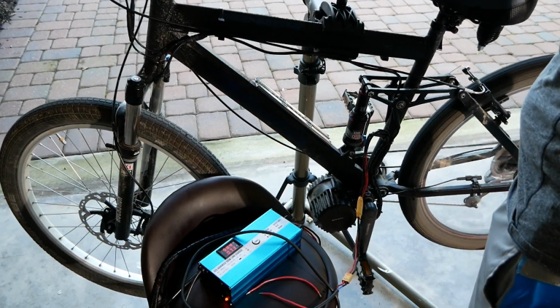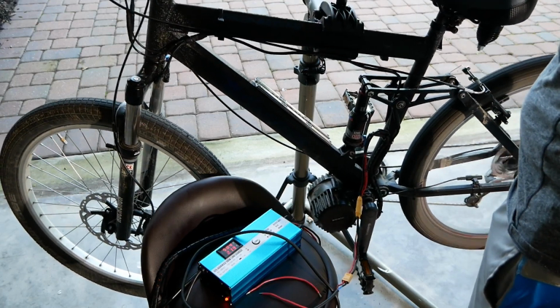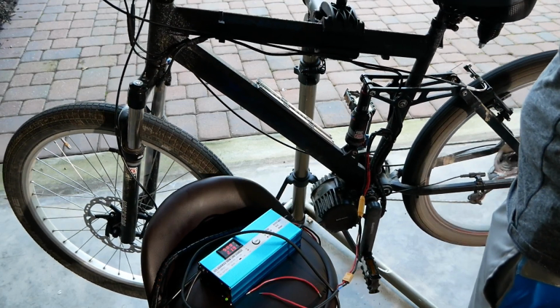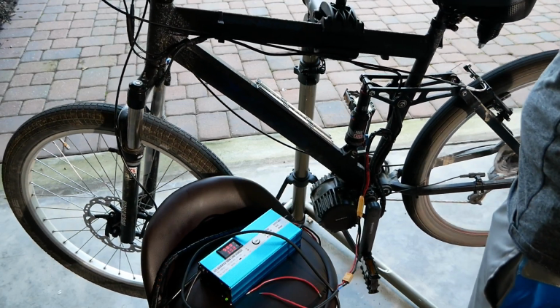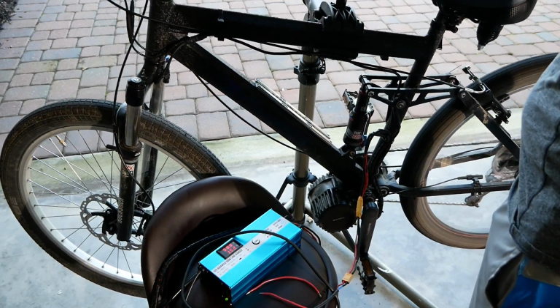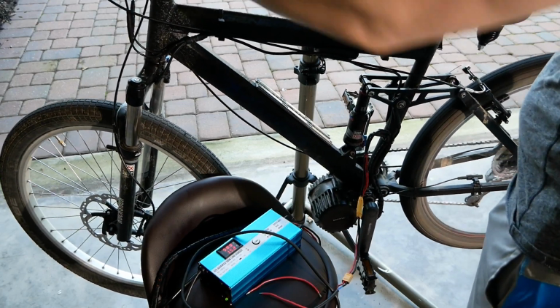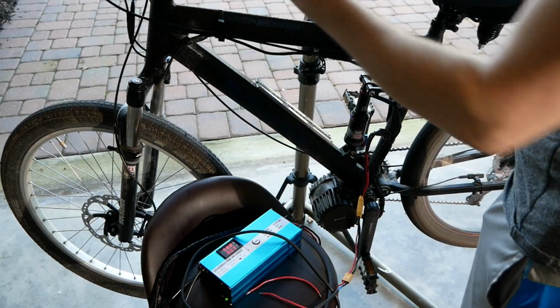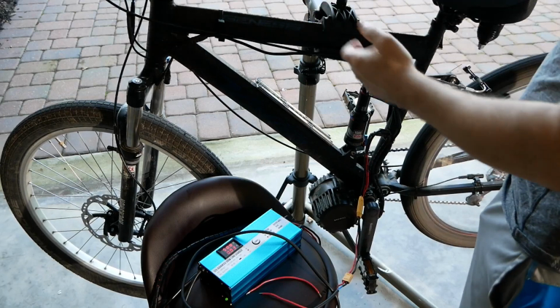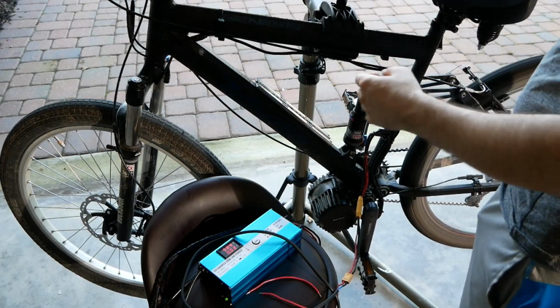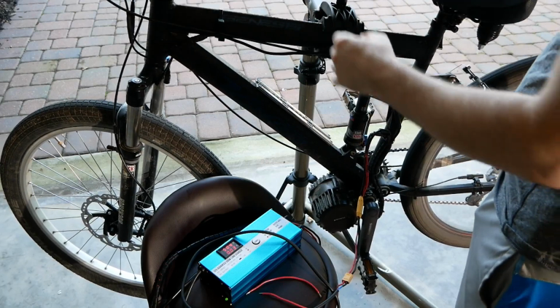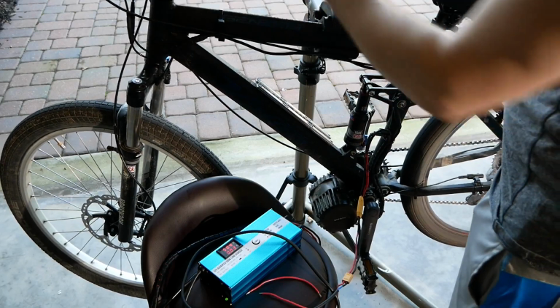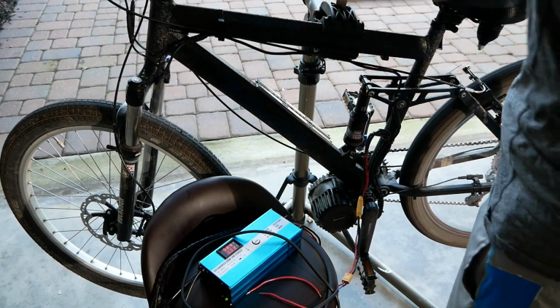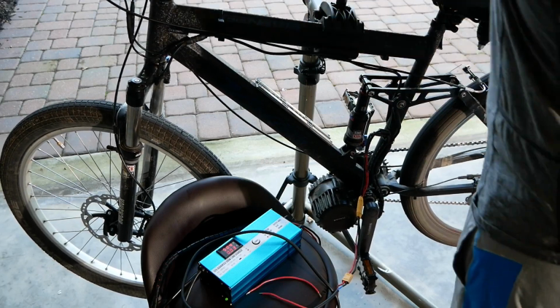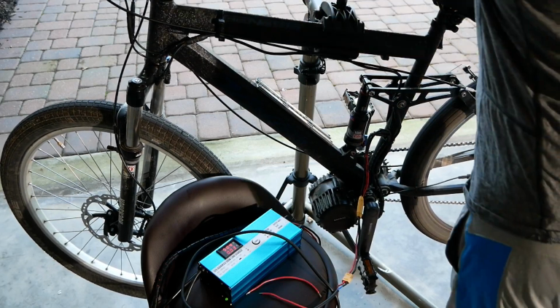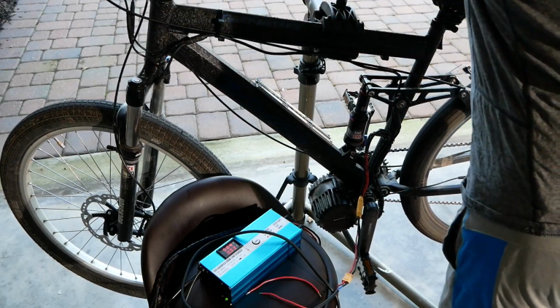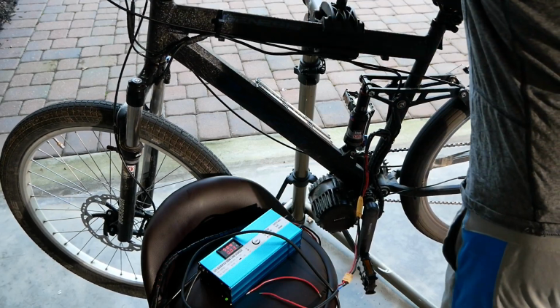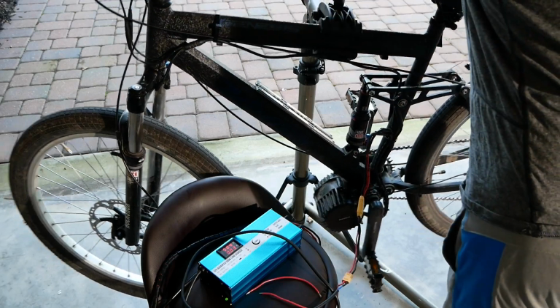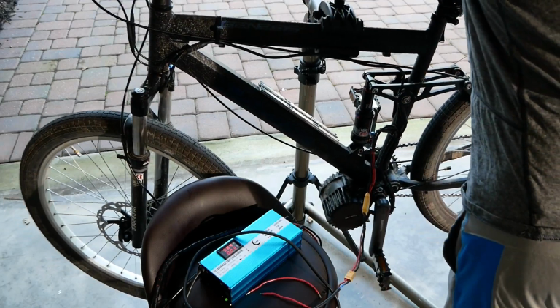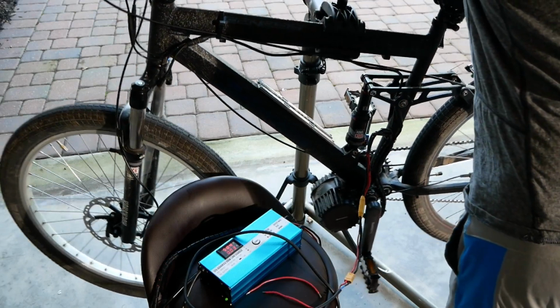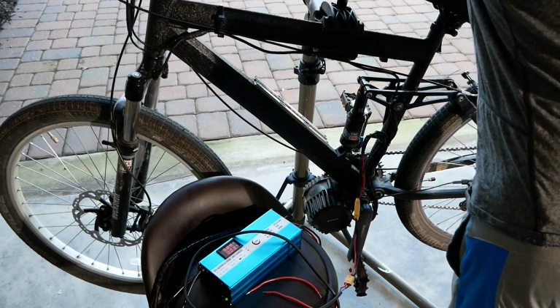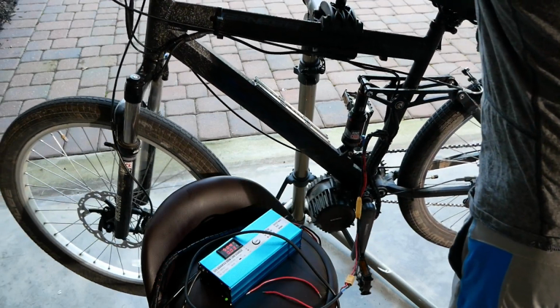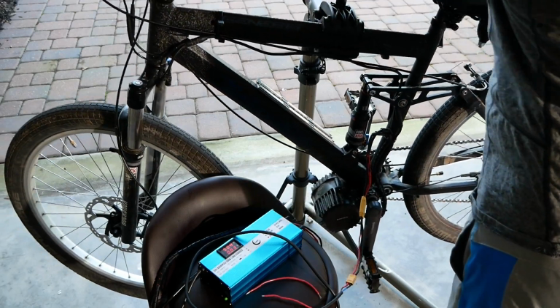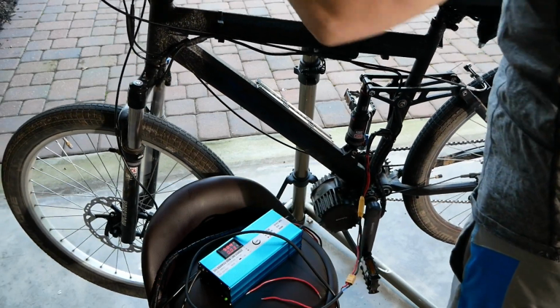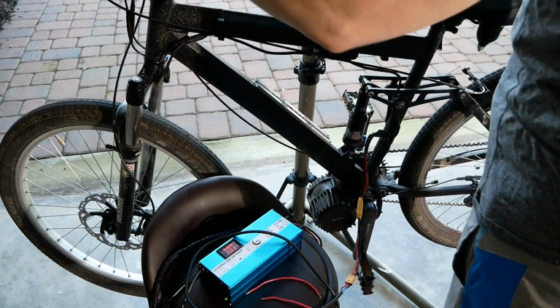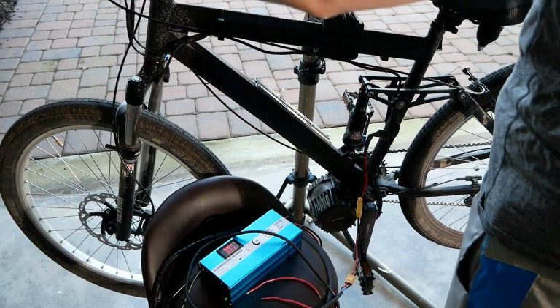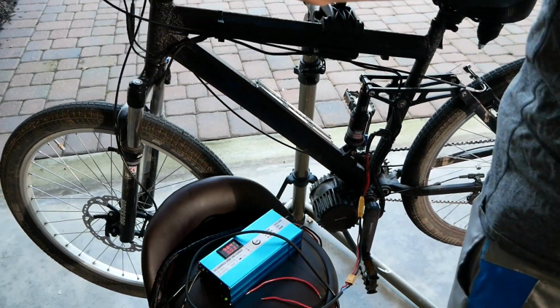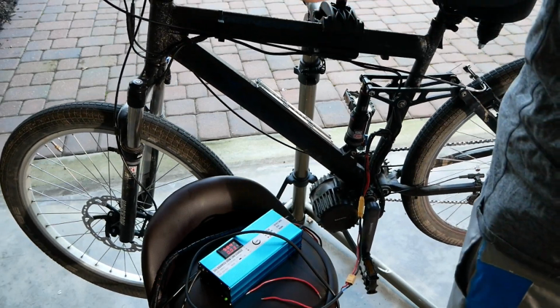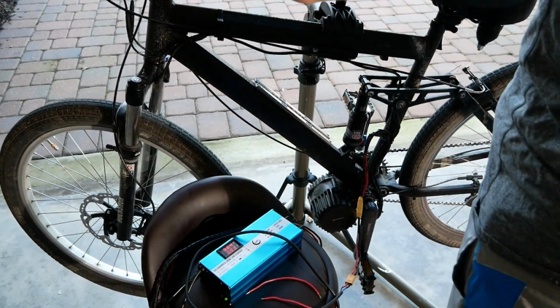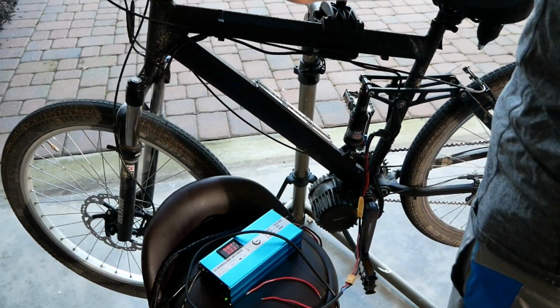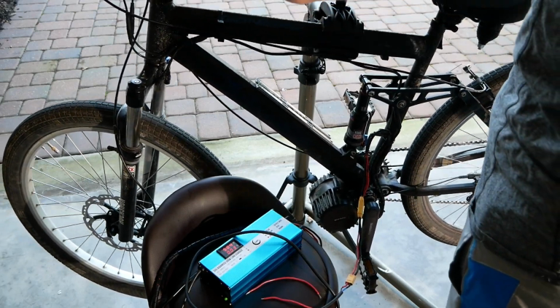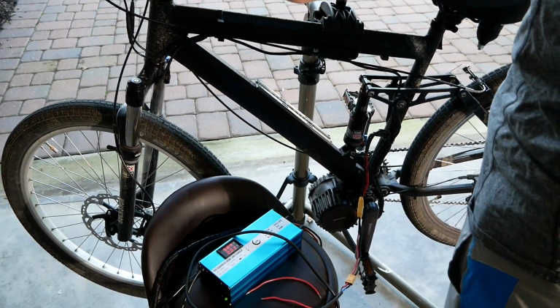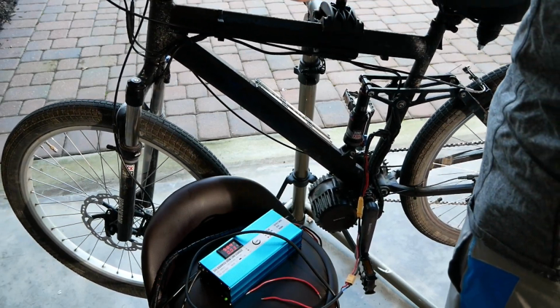We're not going to be able to pull a ton of power from it, but we can pull some power from it.